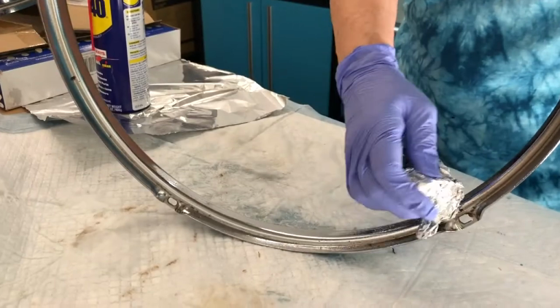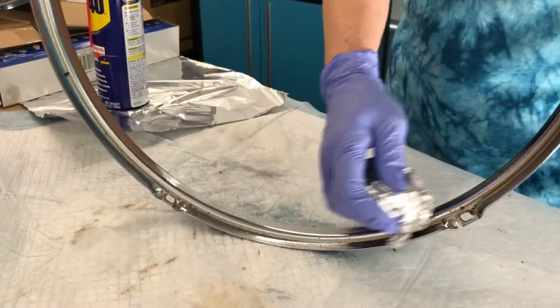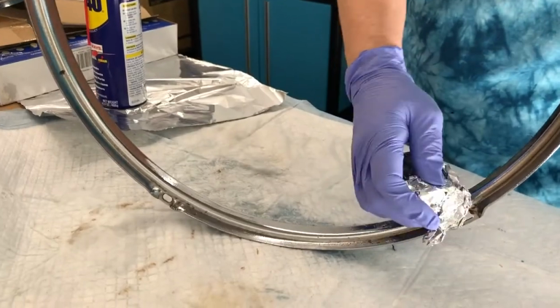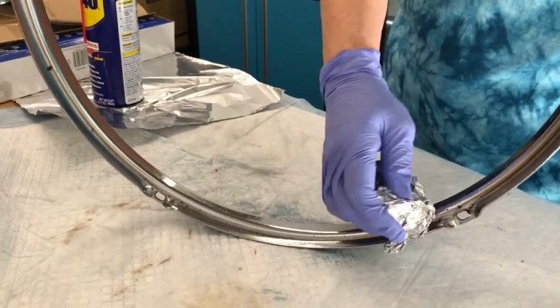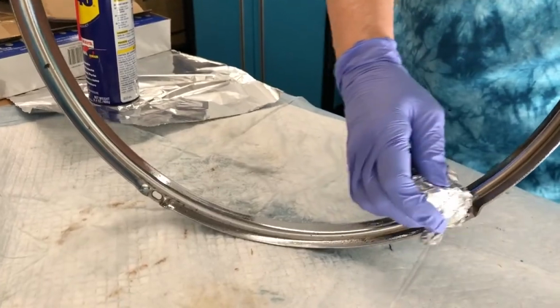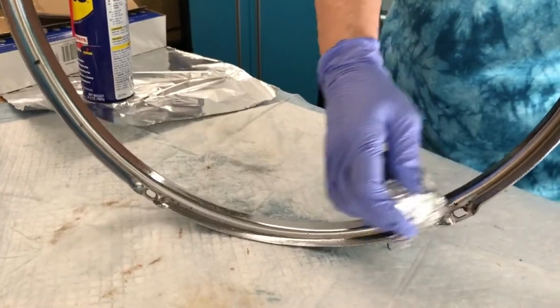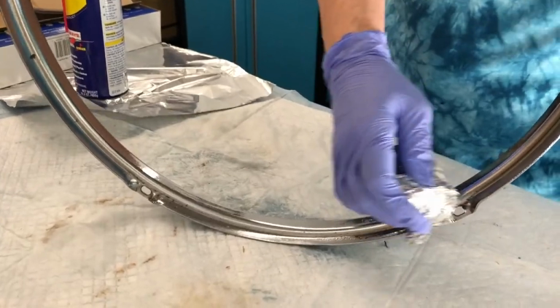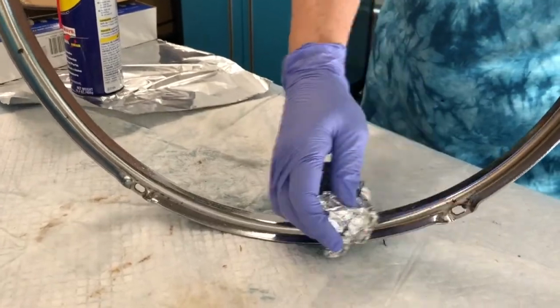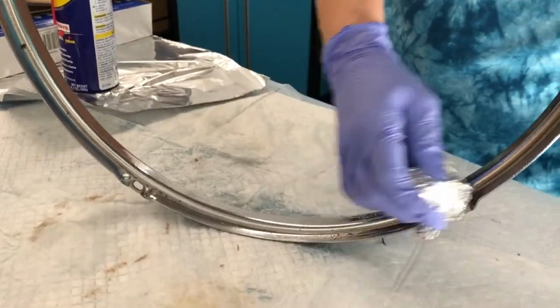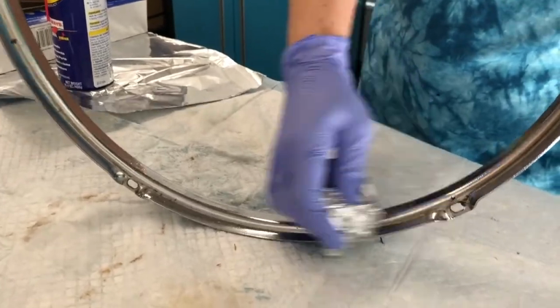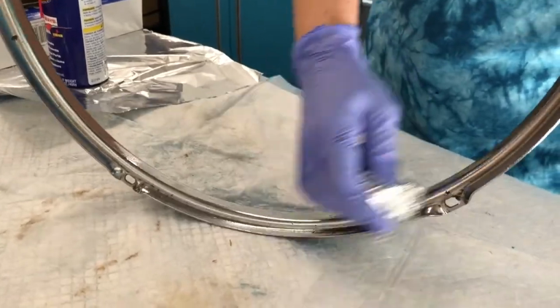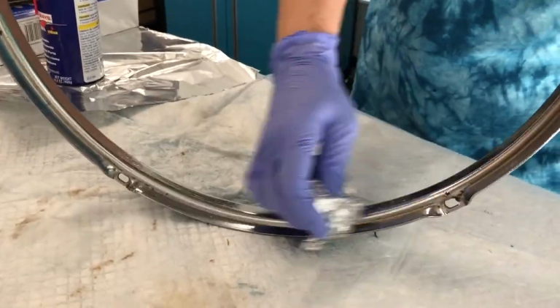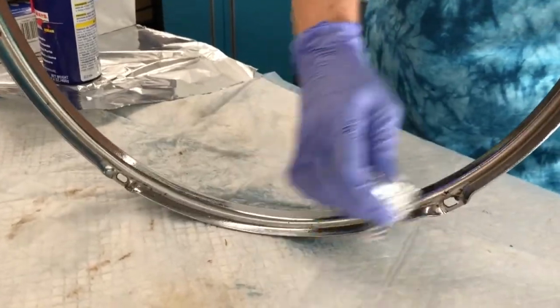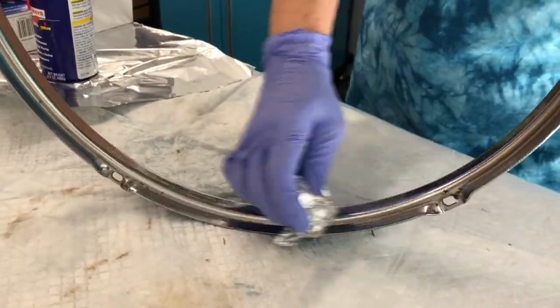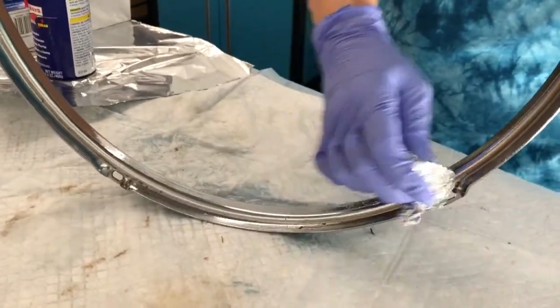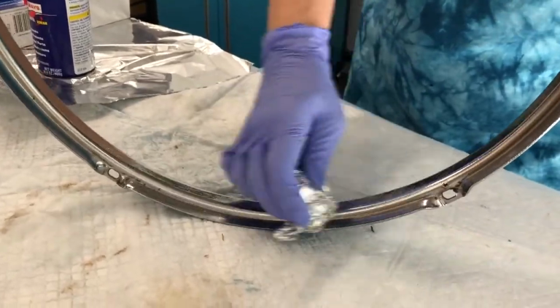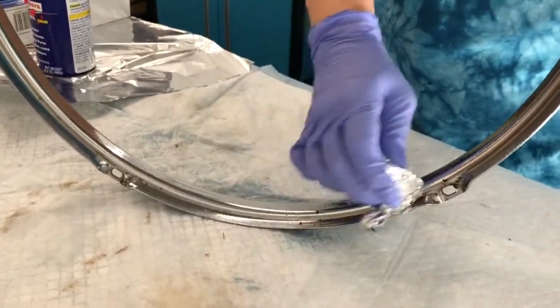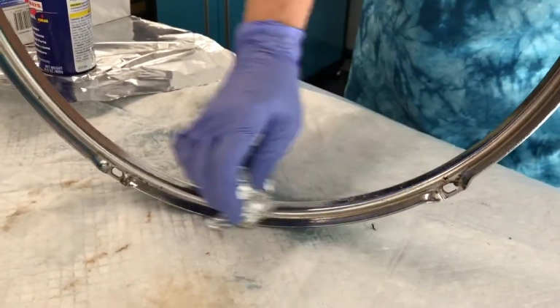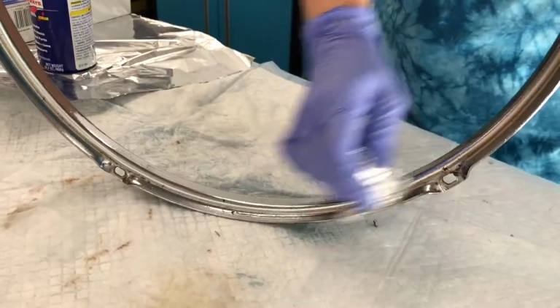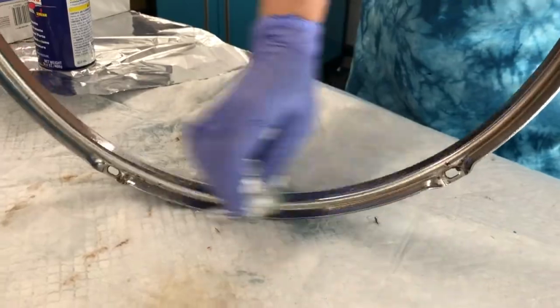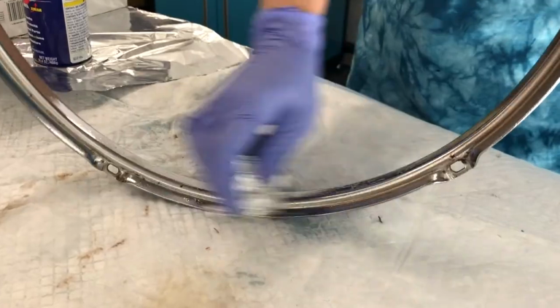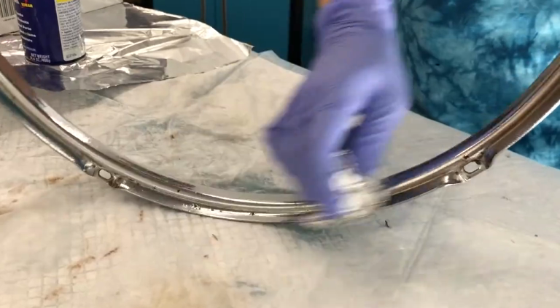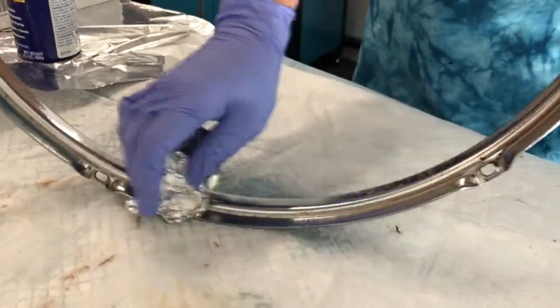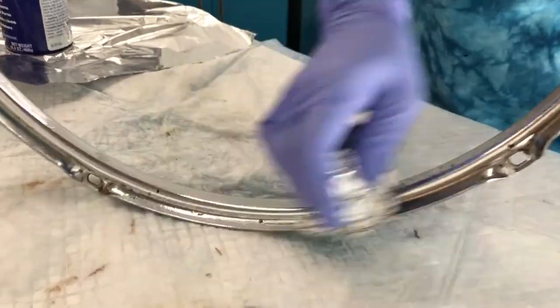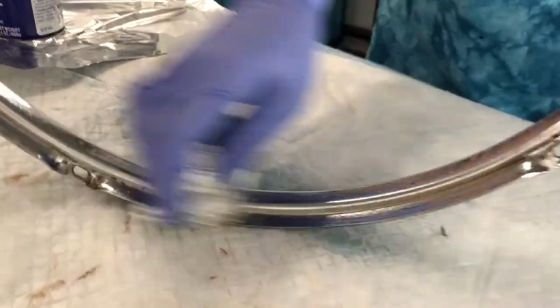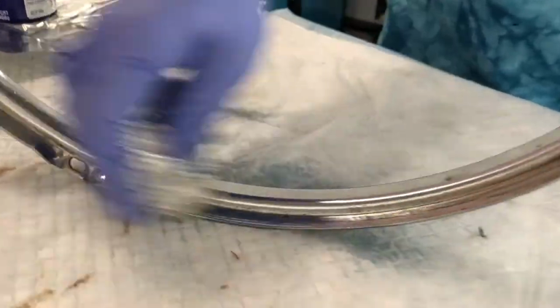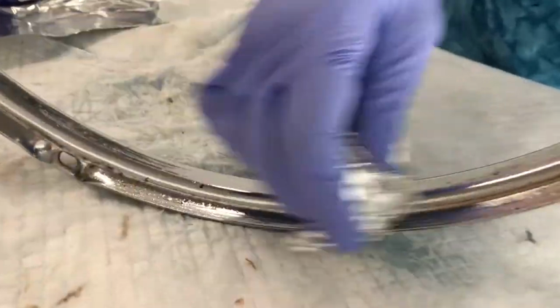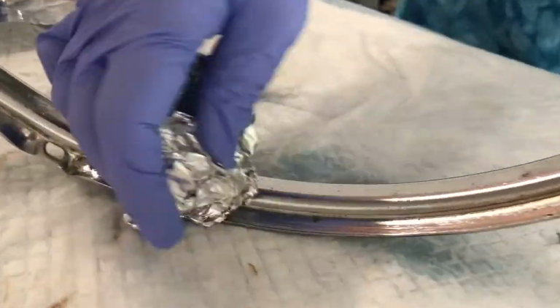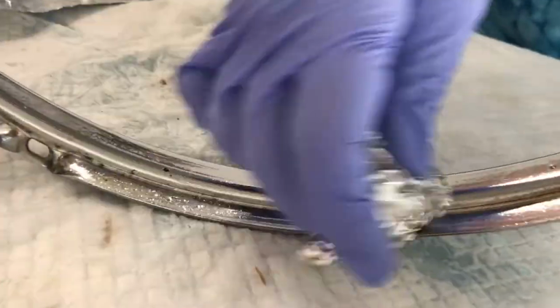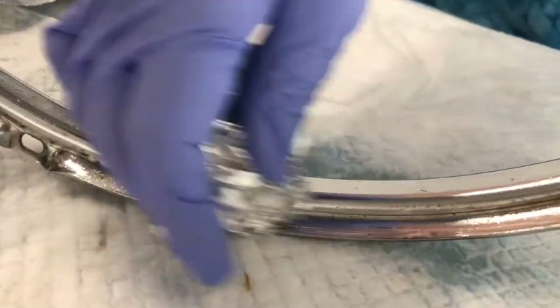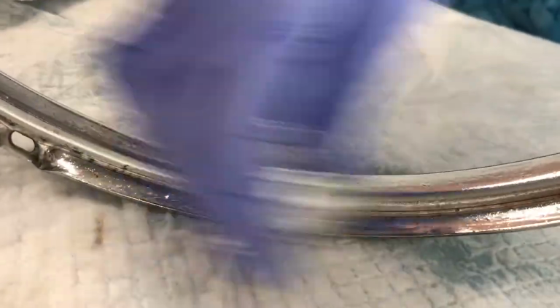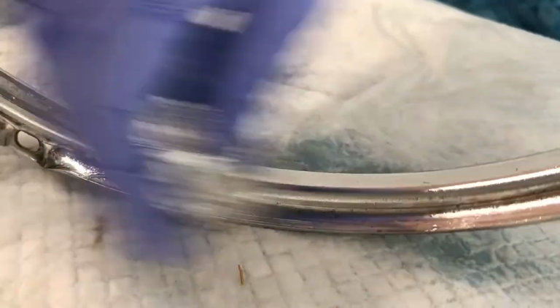The chrome hardware was pretty dull and dirty, so mom cleaned it up with WD-40 and aluminum foil.